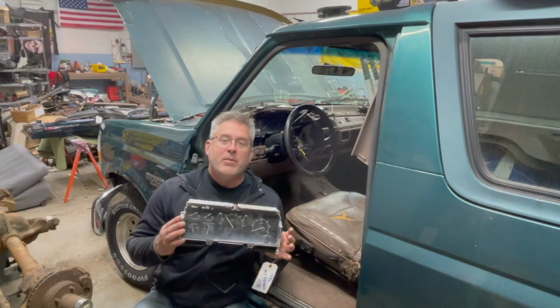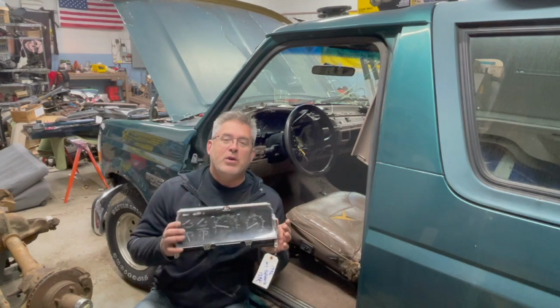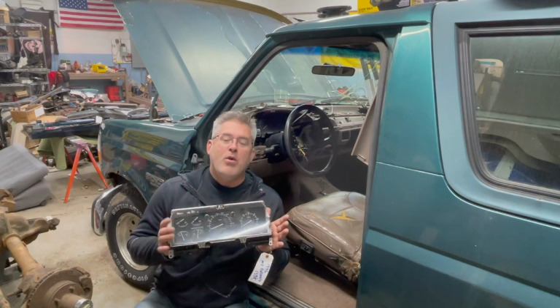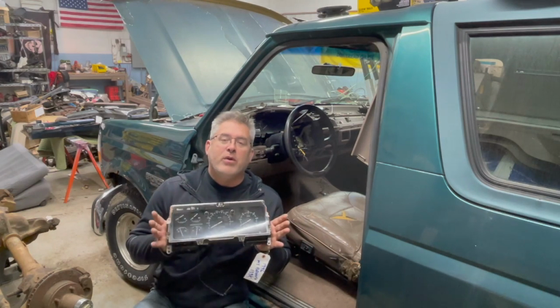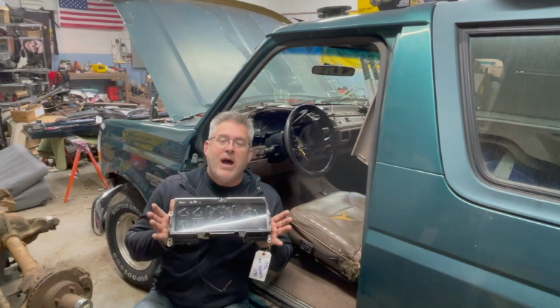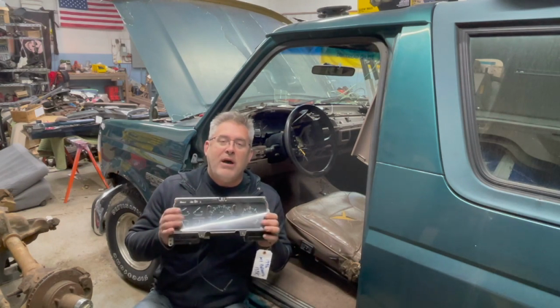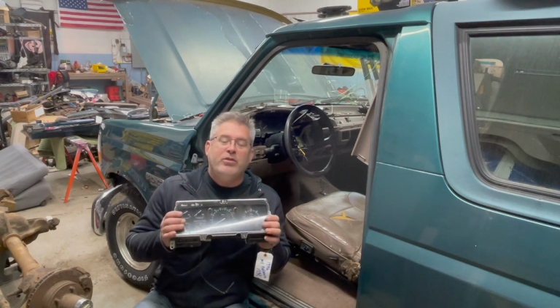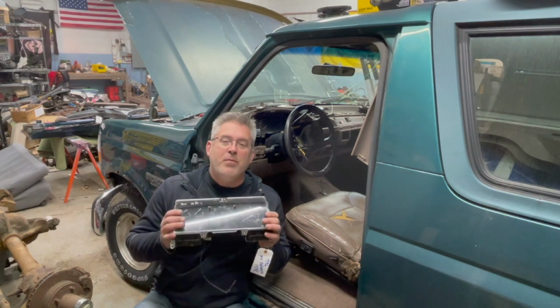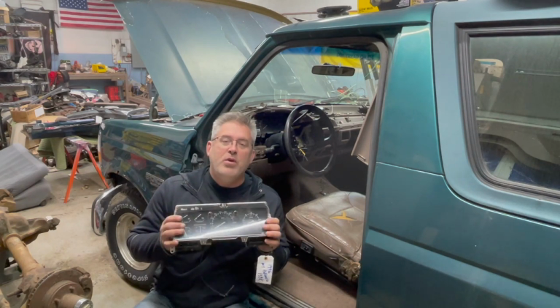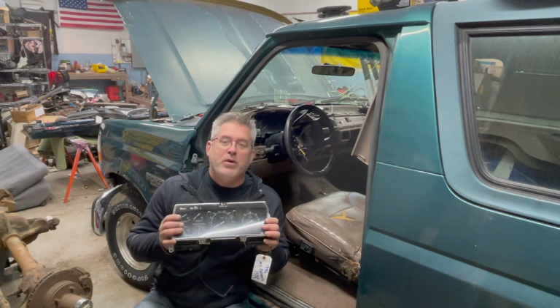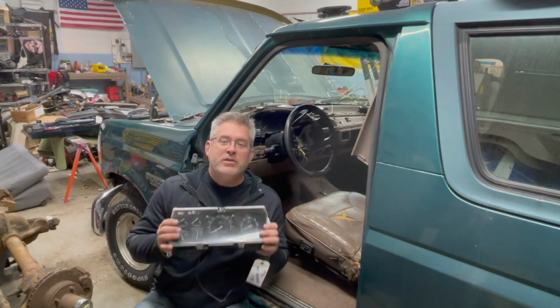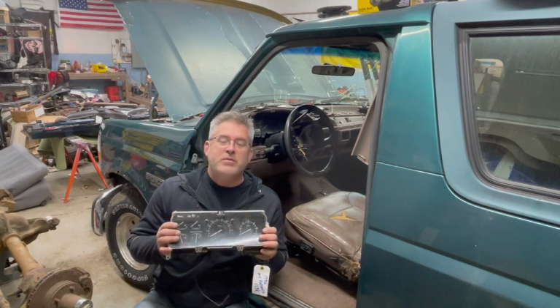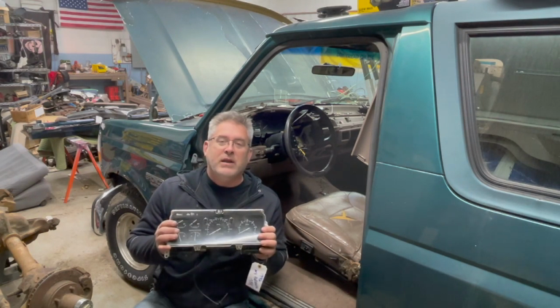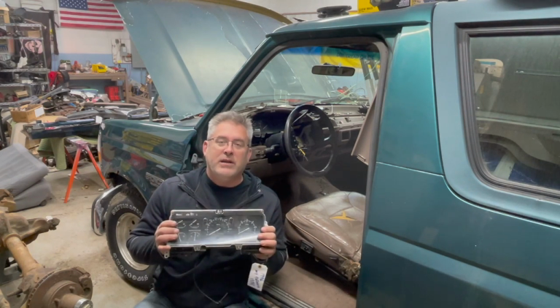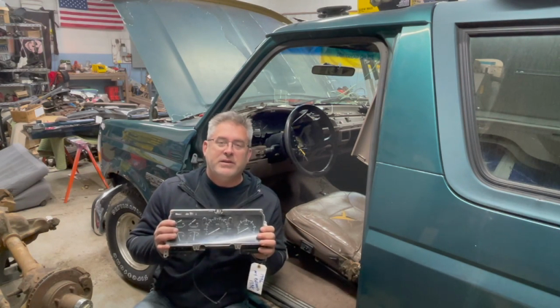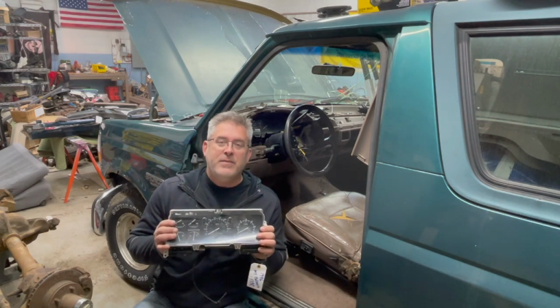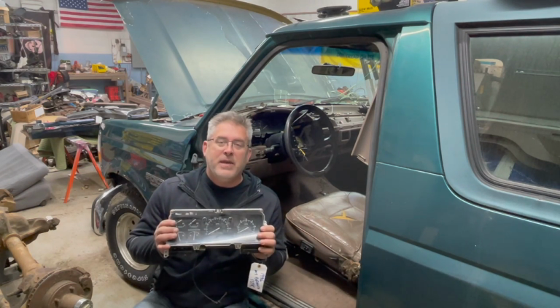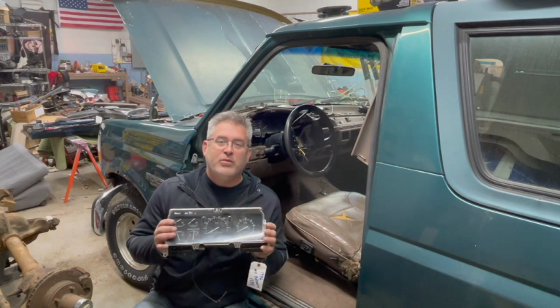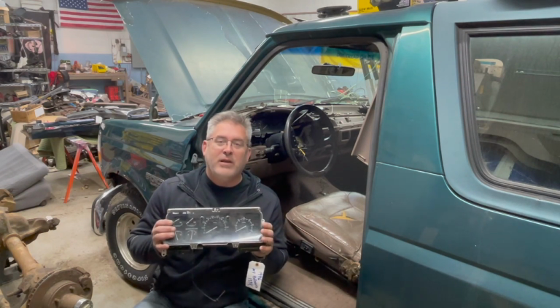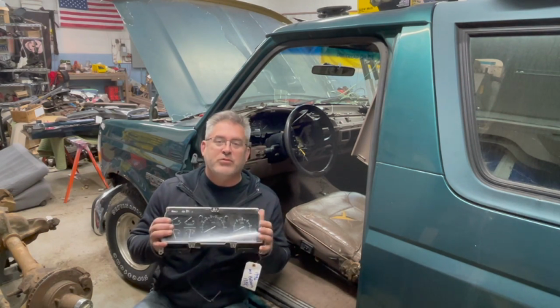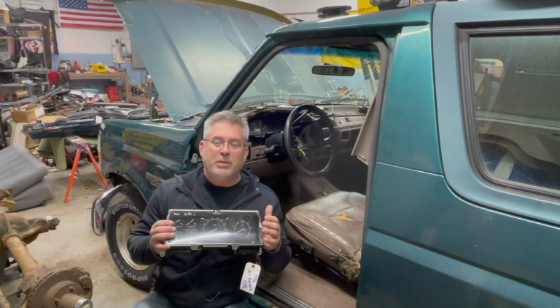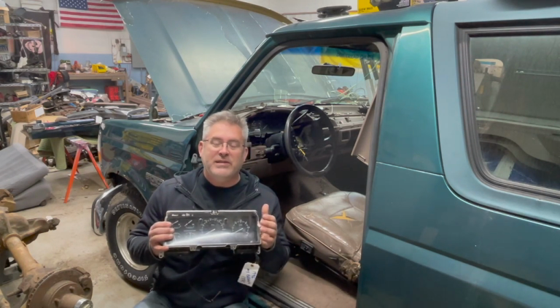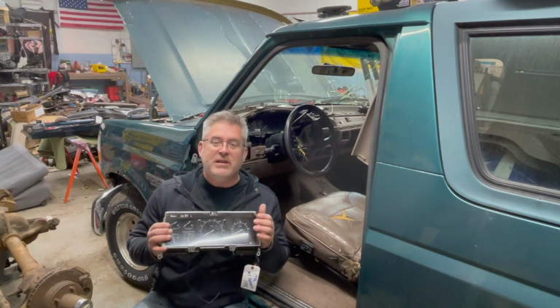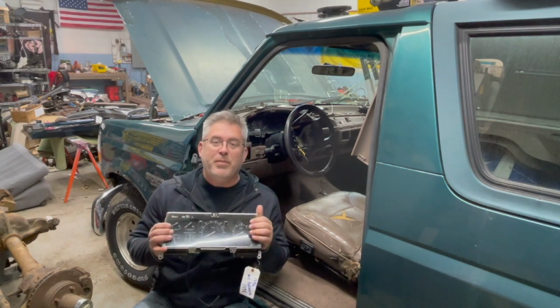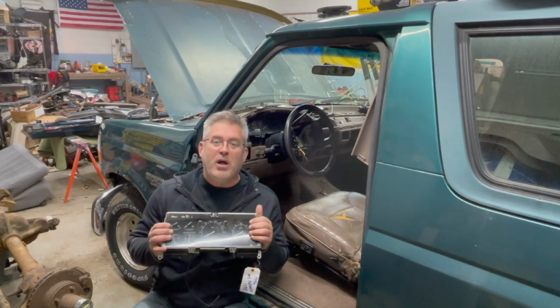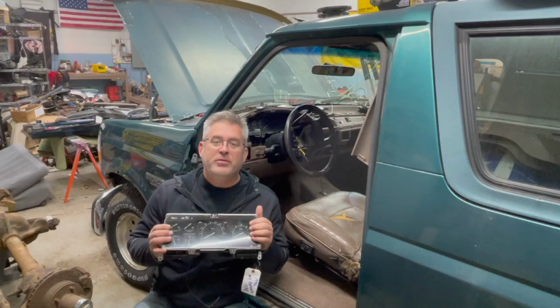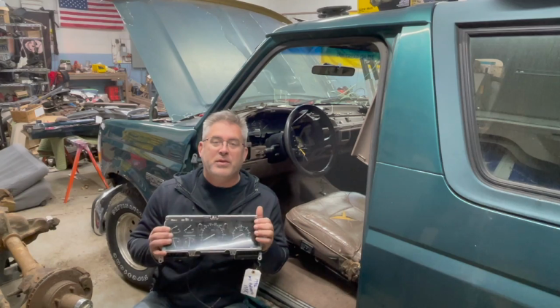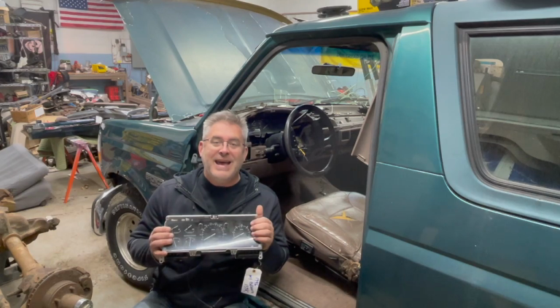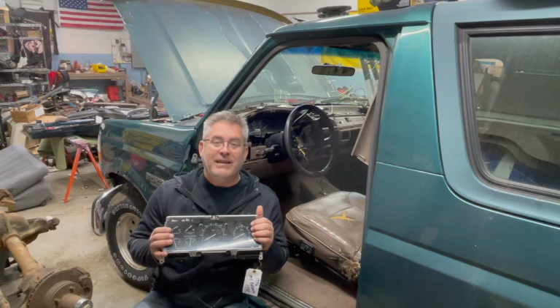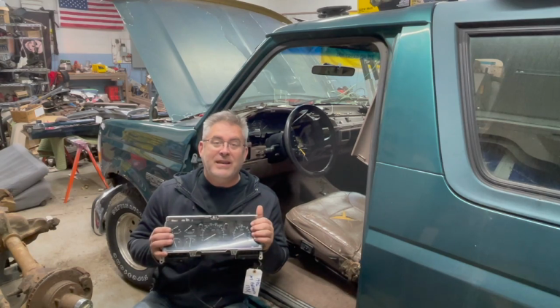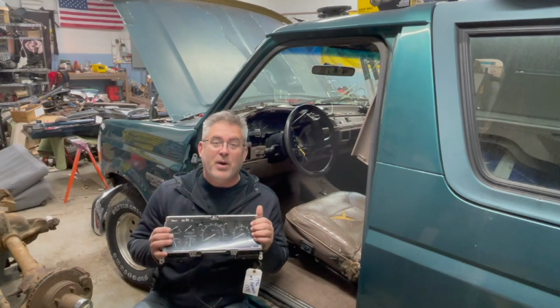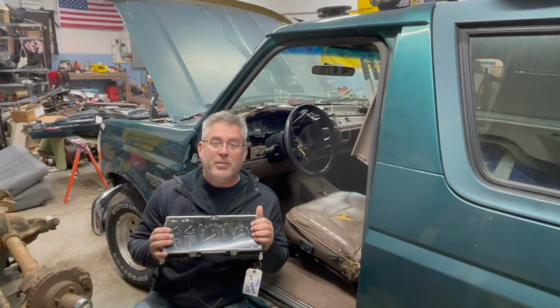Today we're going to go over how to remove your instrument cluster as well as replacing the bulbs with LED bulbs. So let's get started.